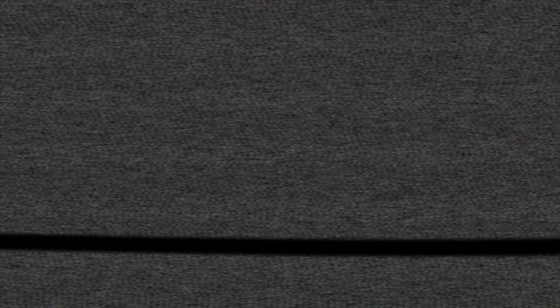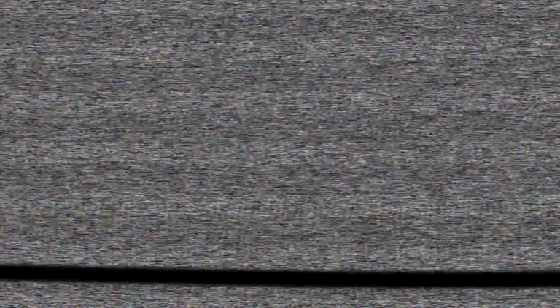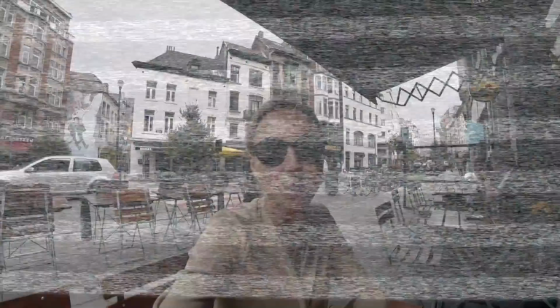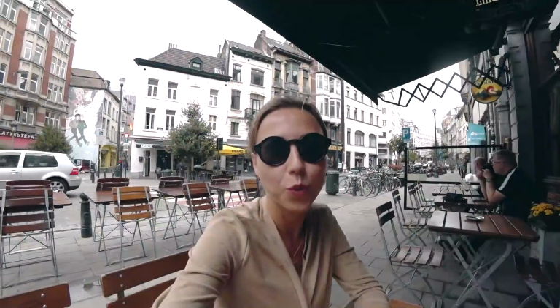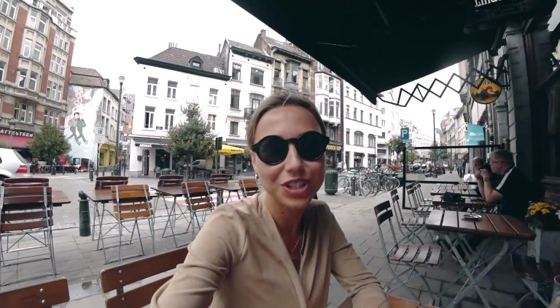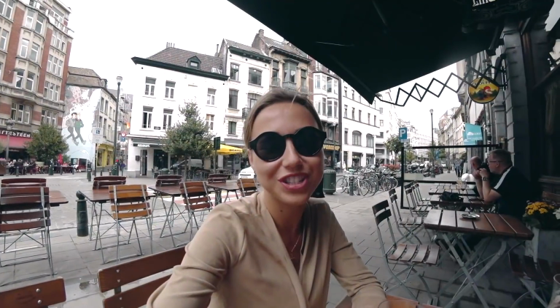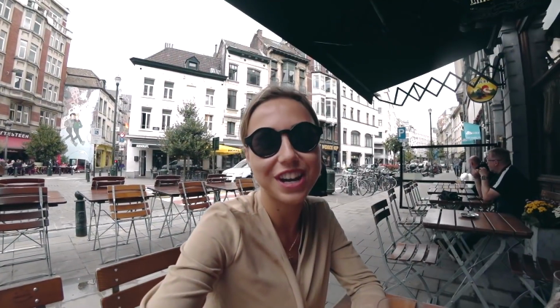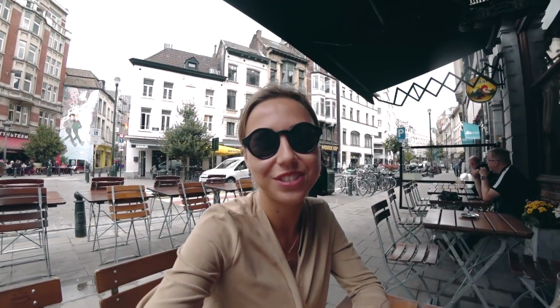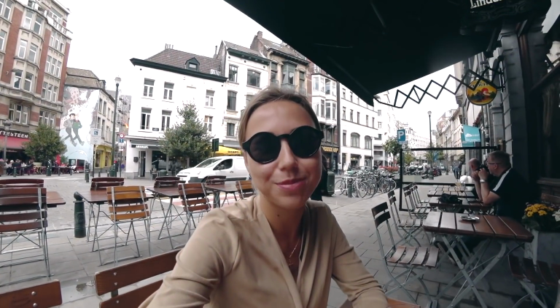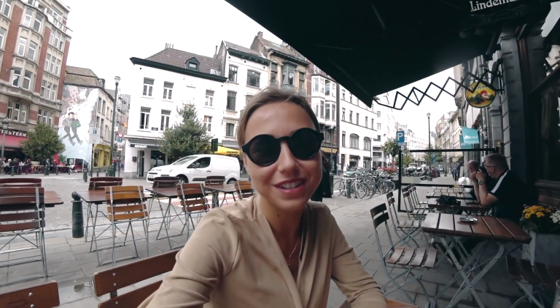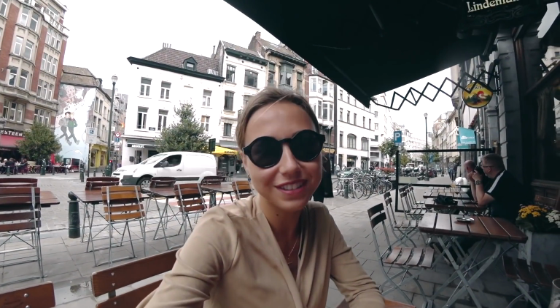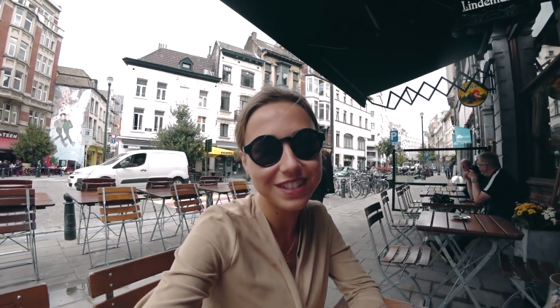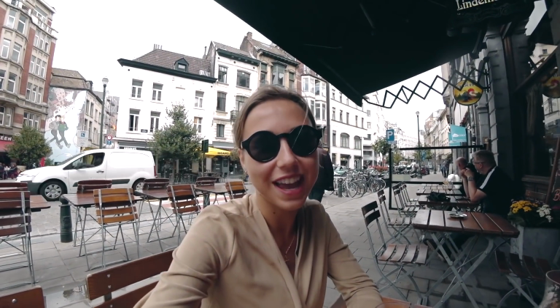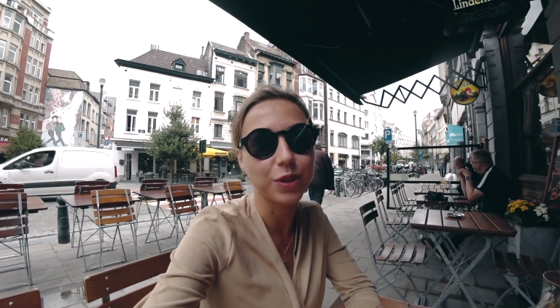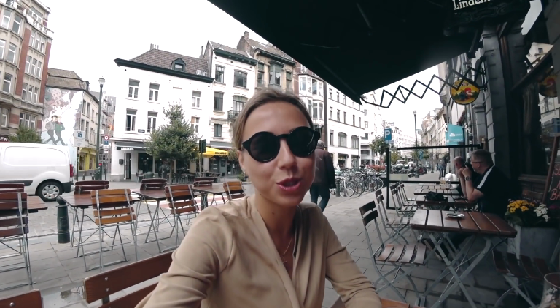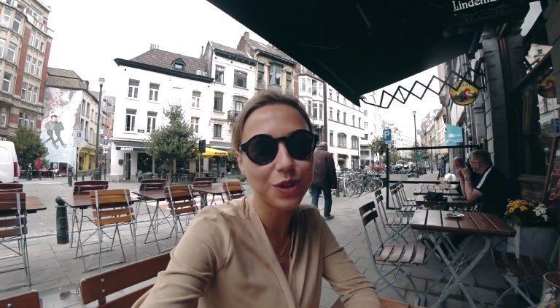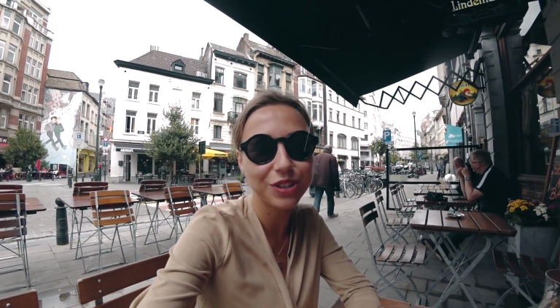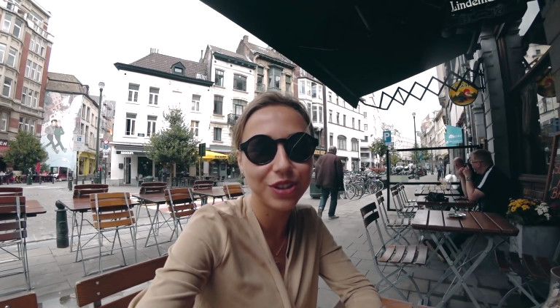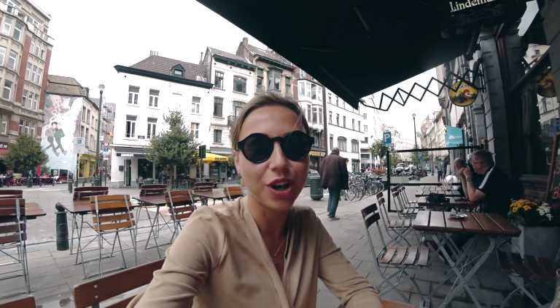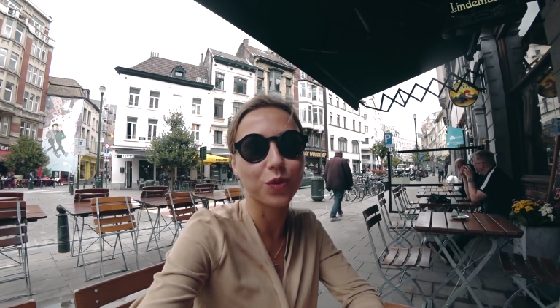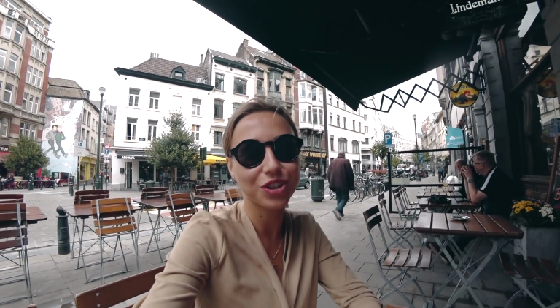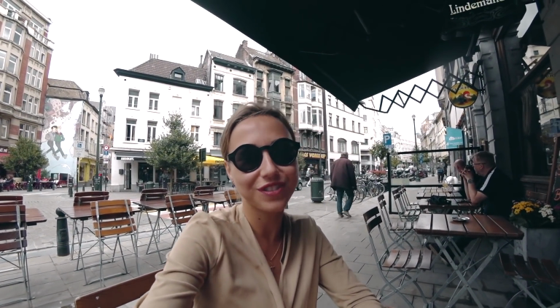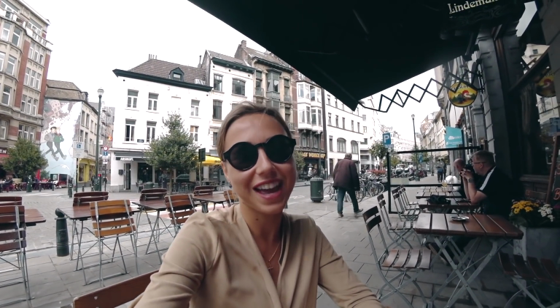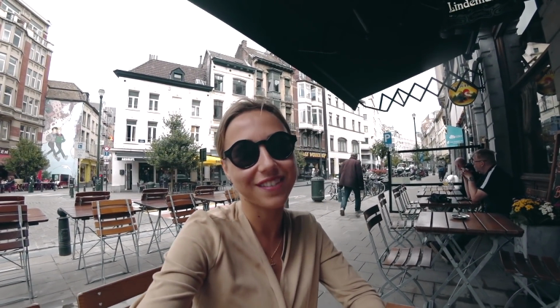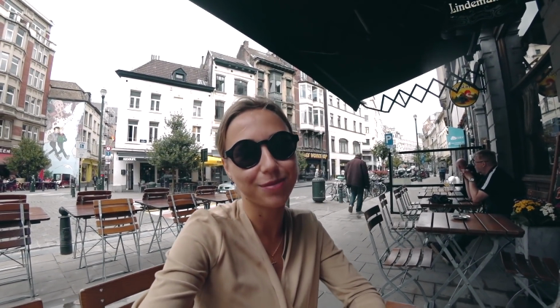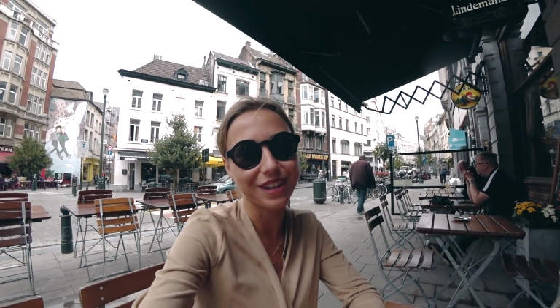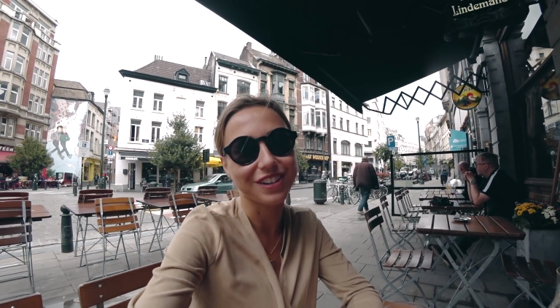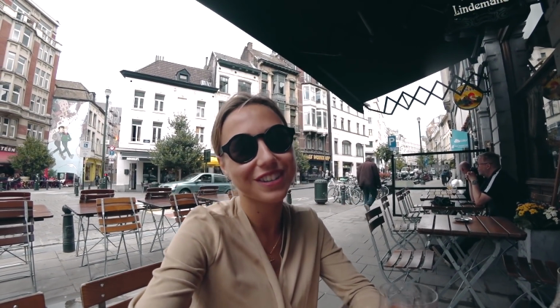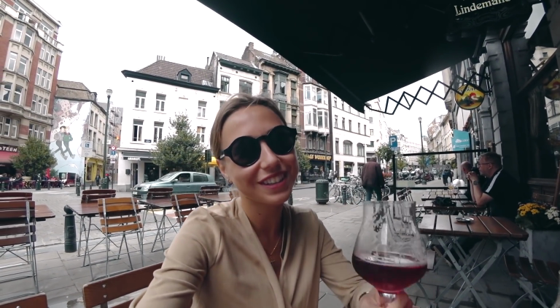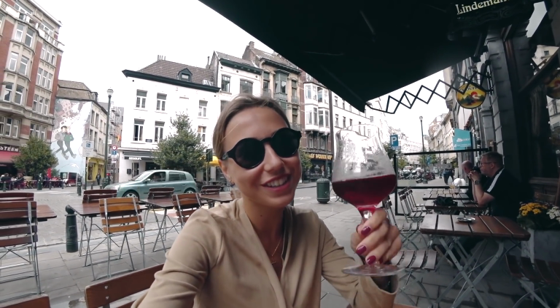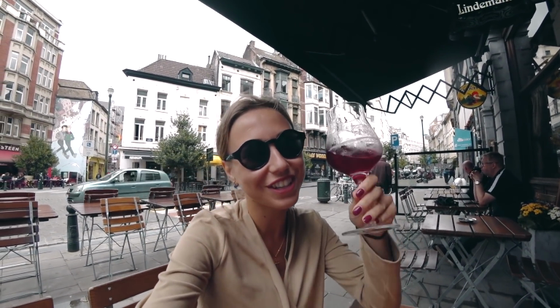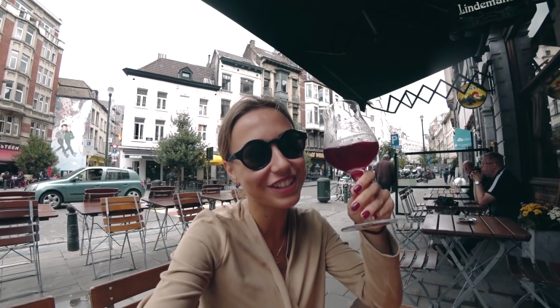We just arrived in Brussels and of course we are having beer. Cheers!